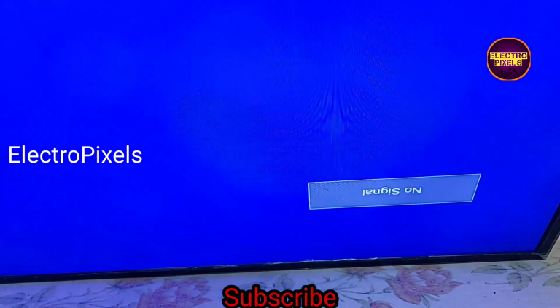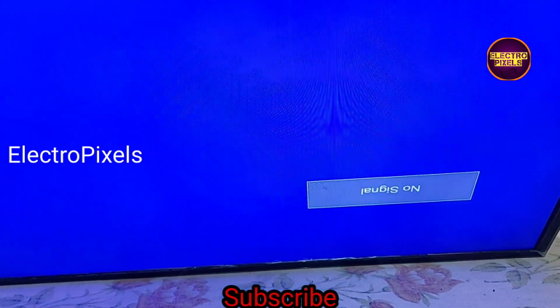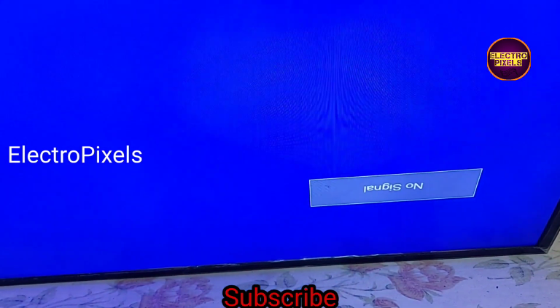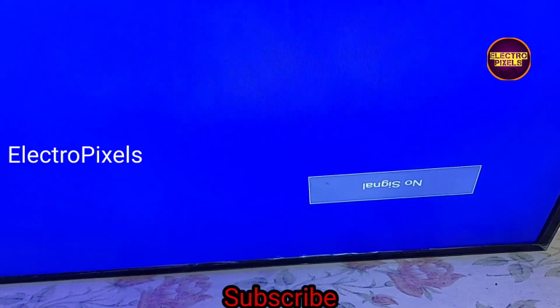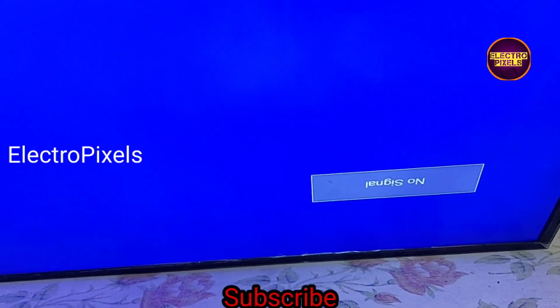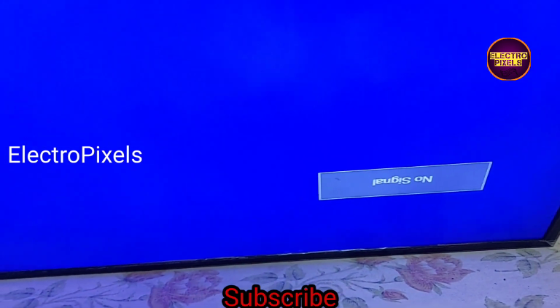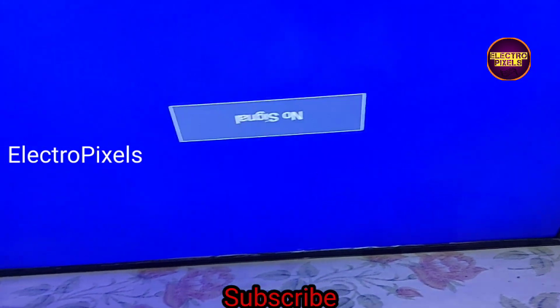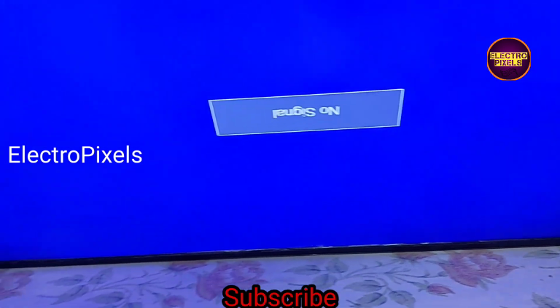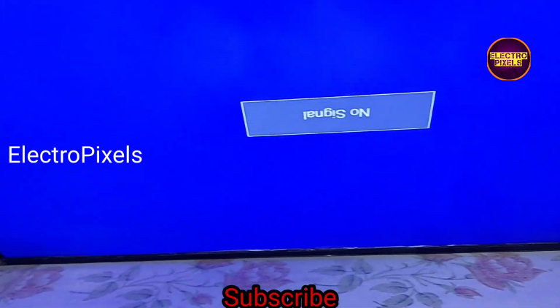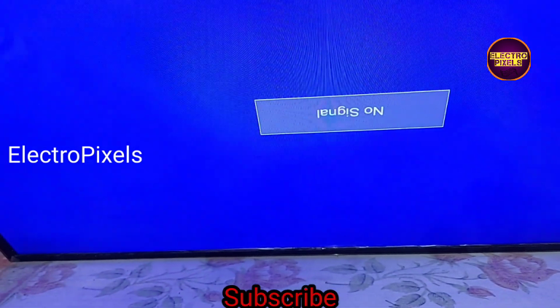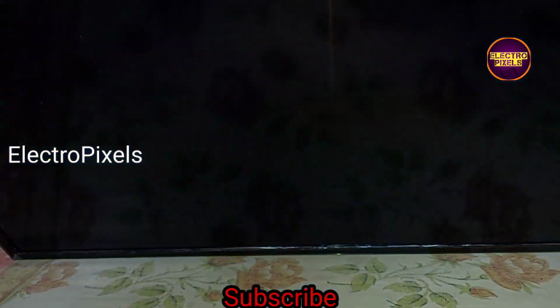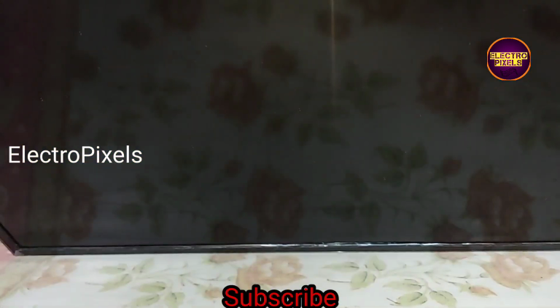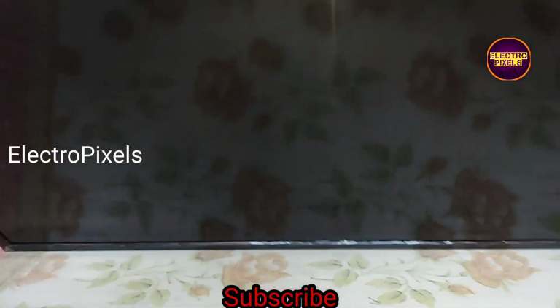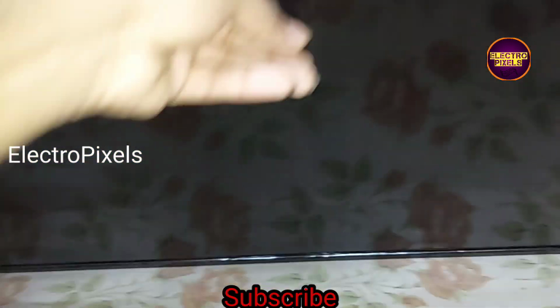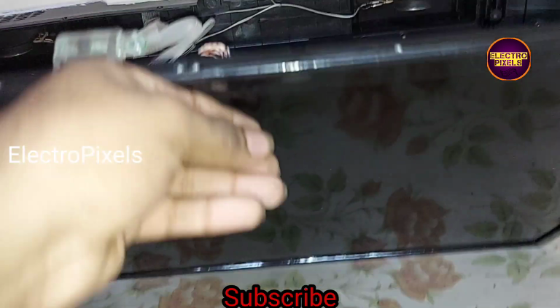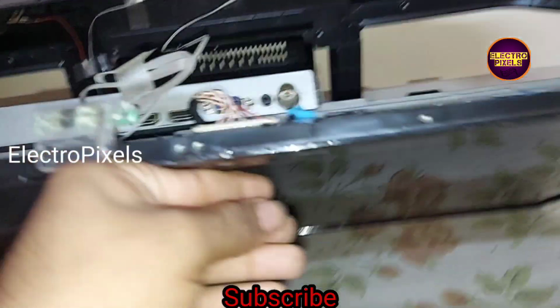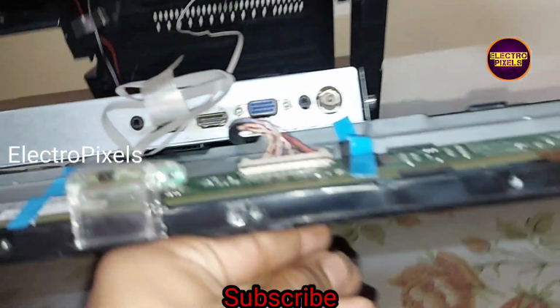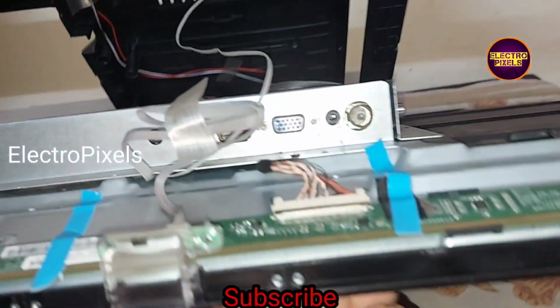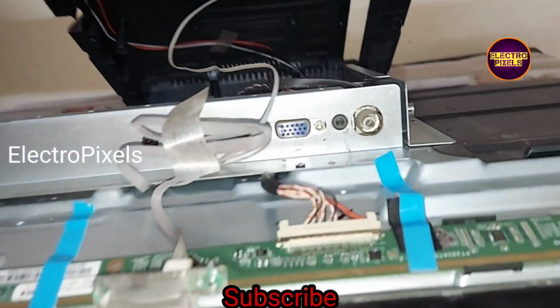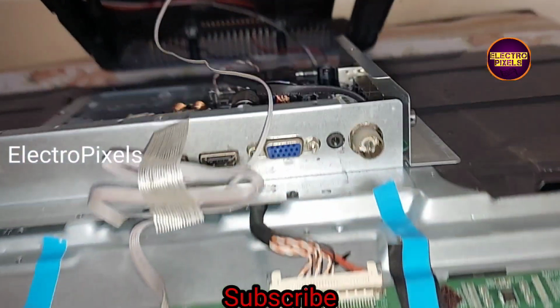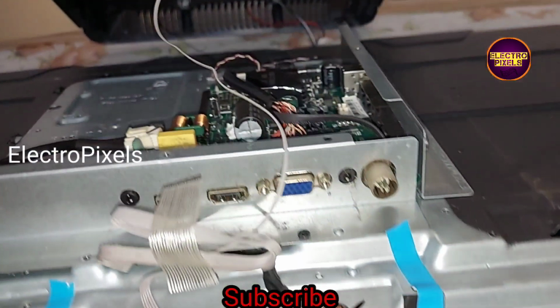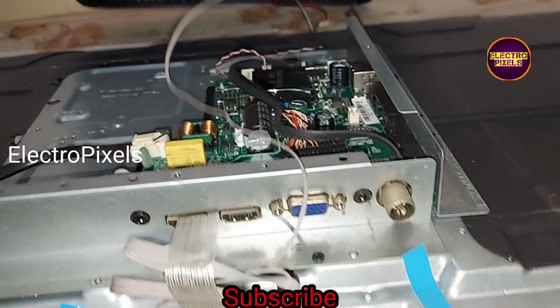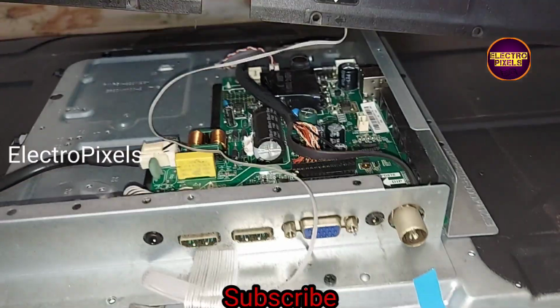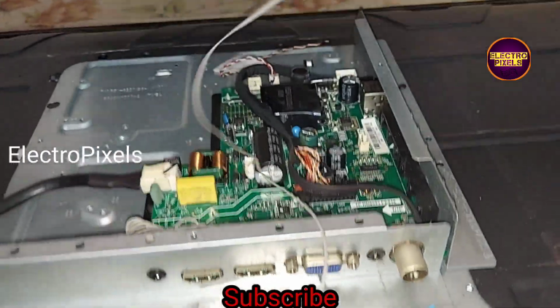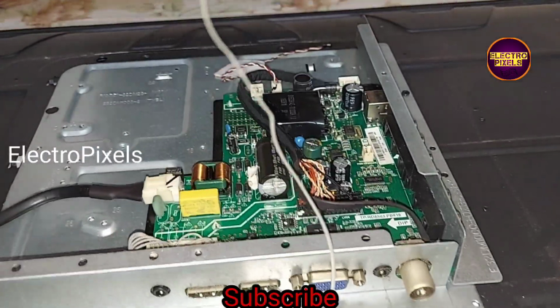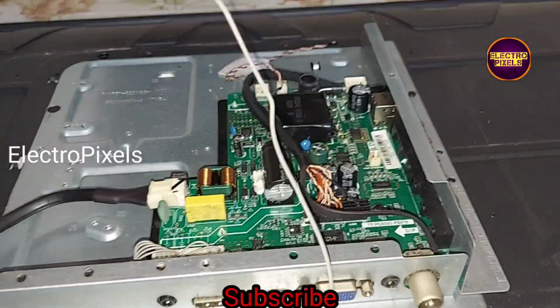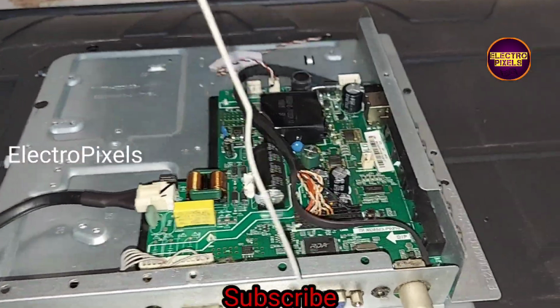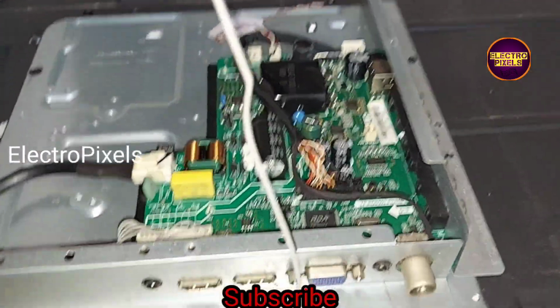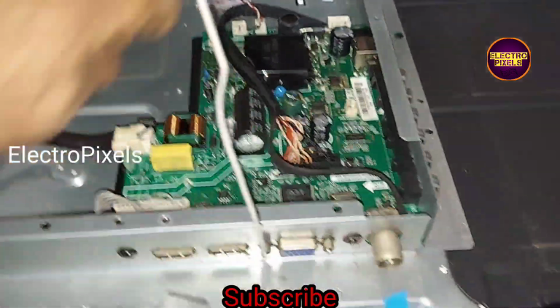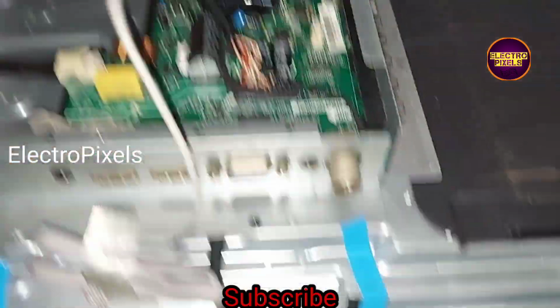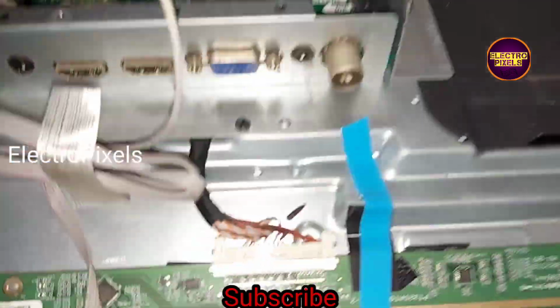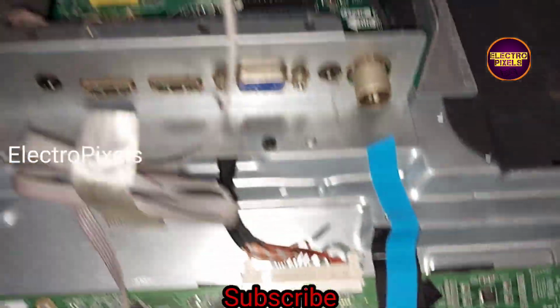If you like our channel, please don't forget to like, share, subscribe and press the bell icon for getting further notifications. Thanks for watching.